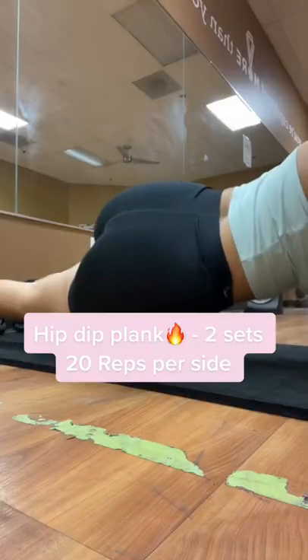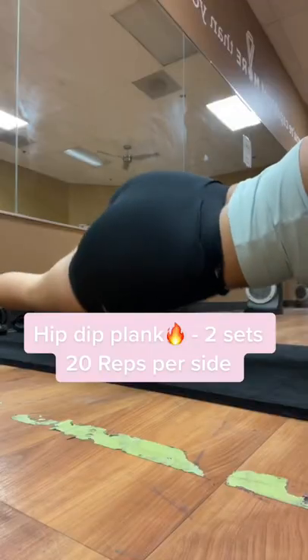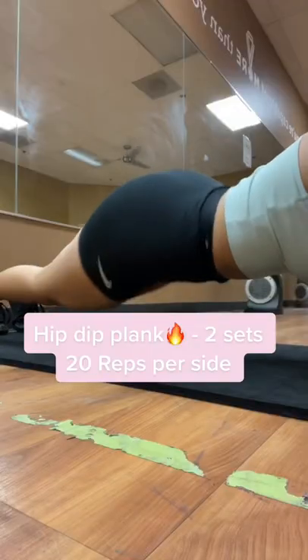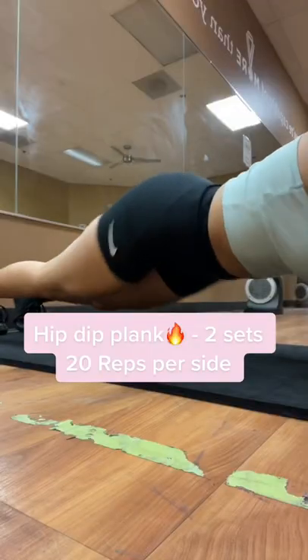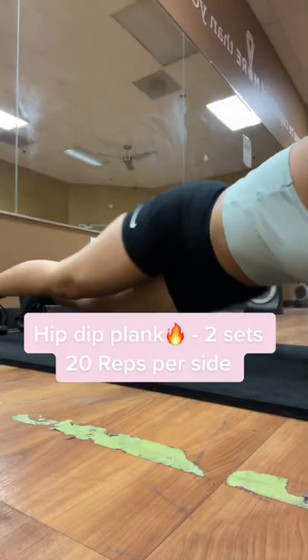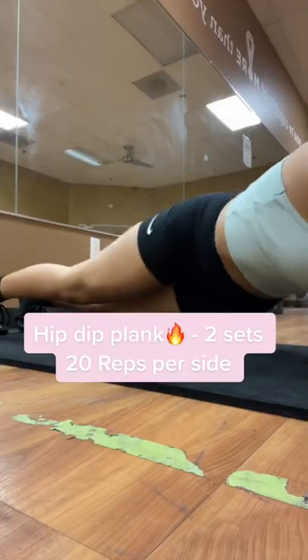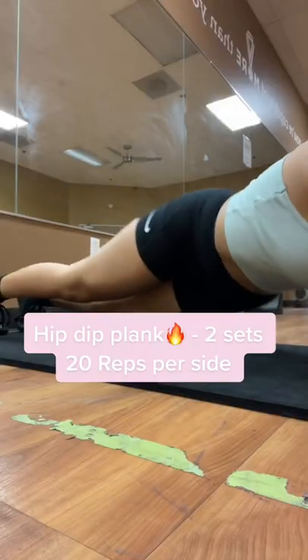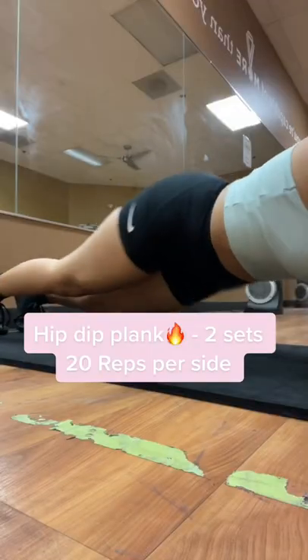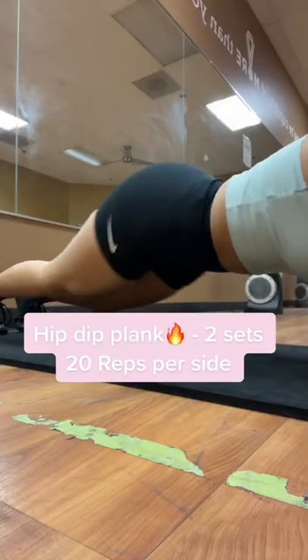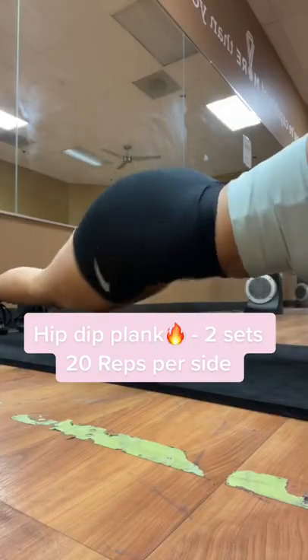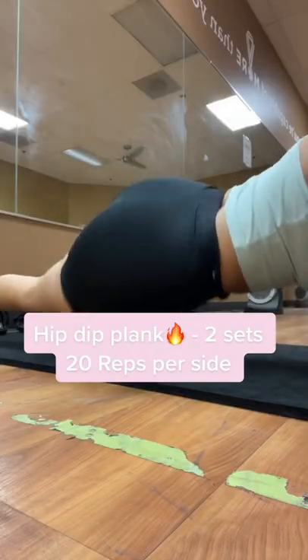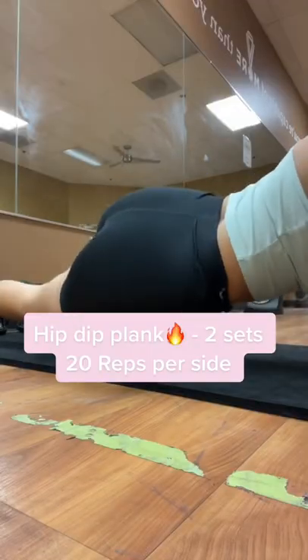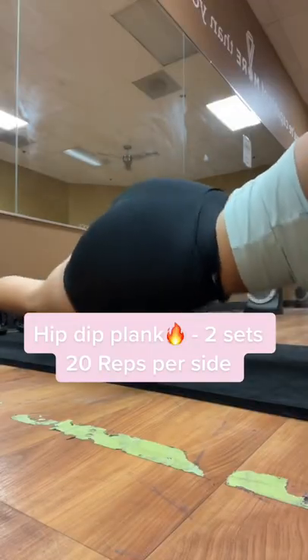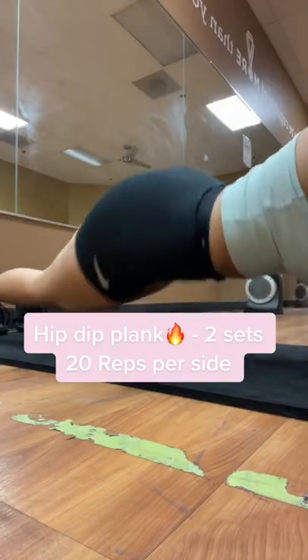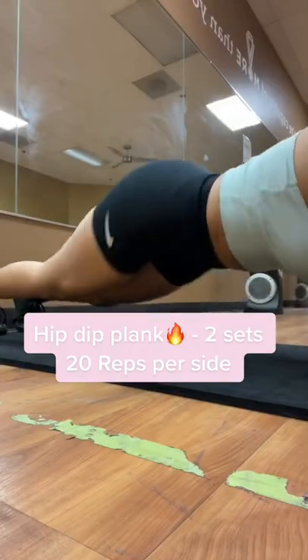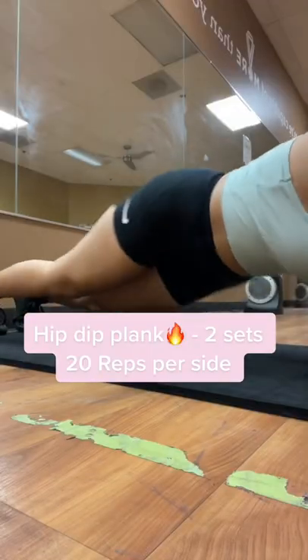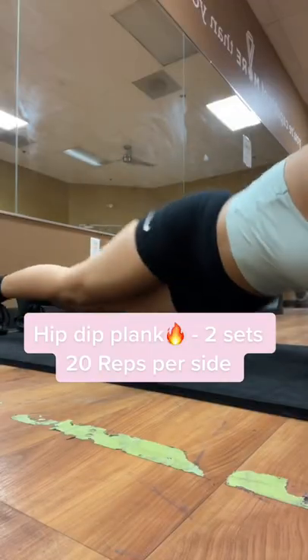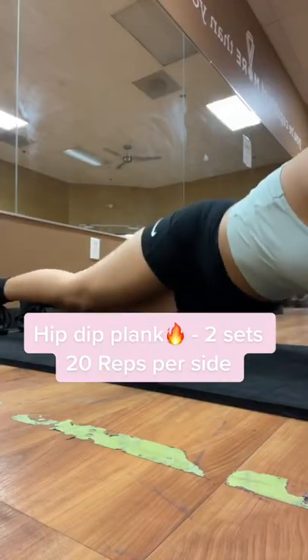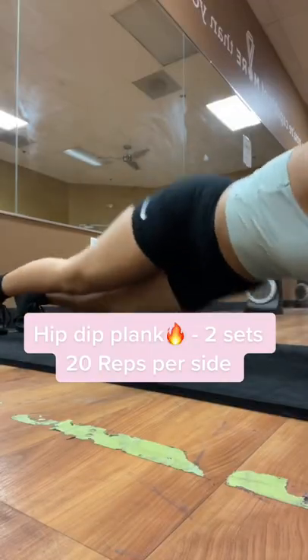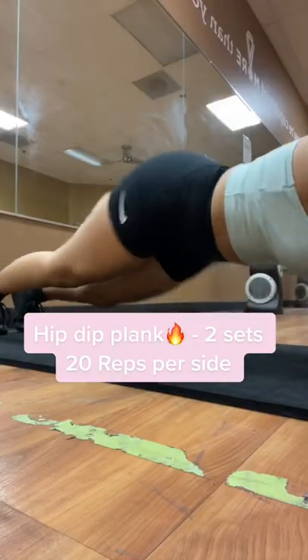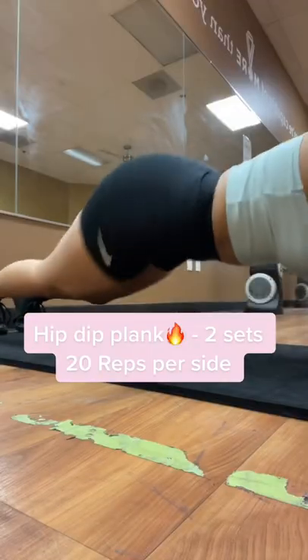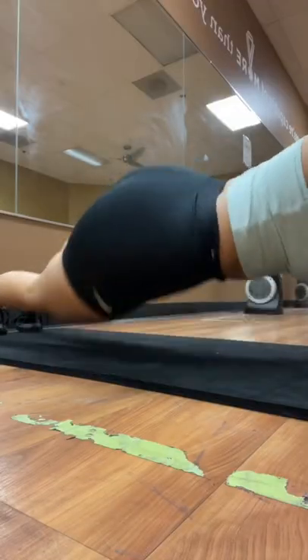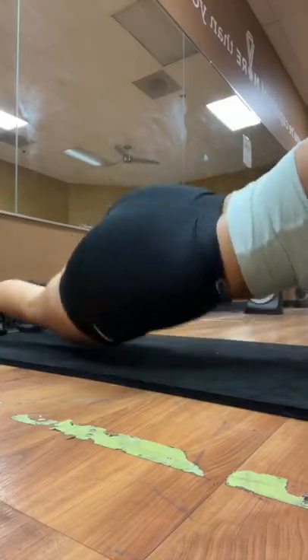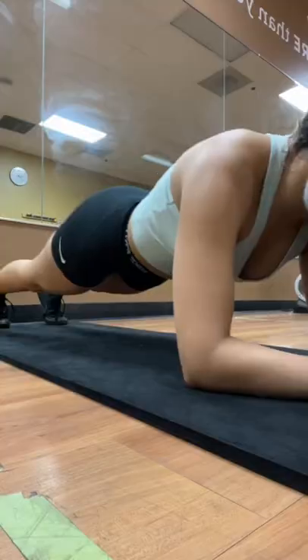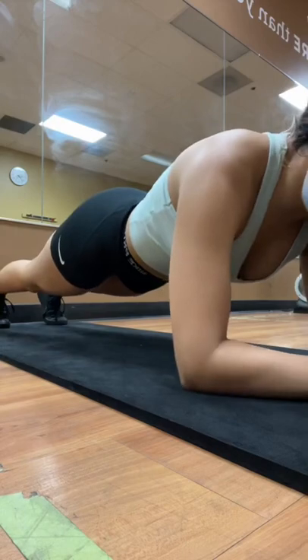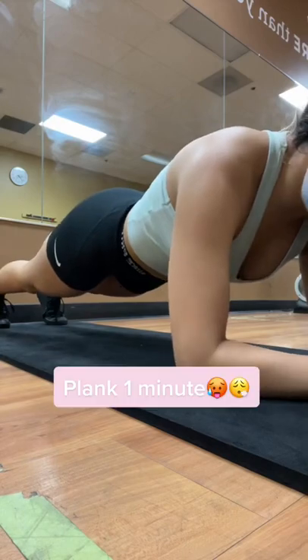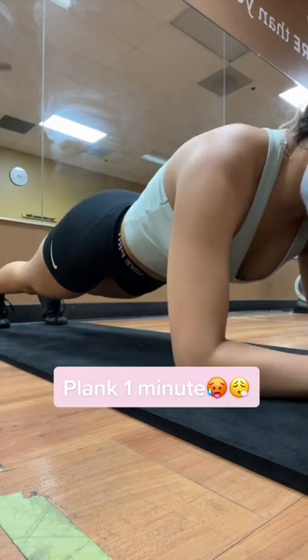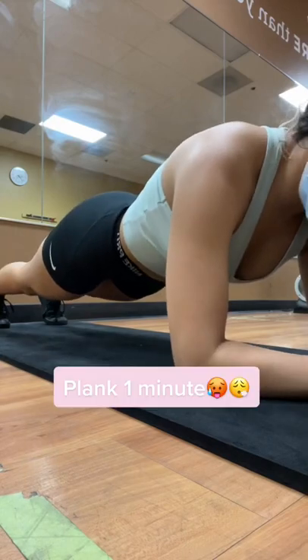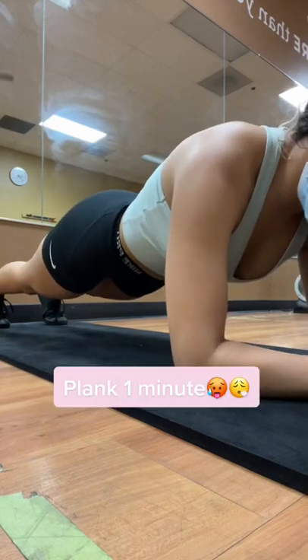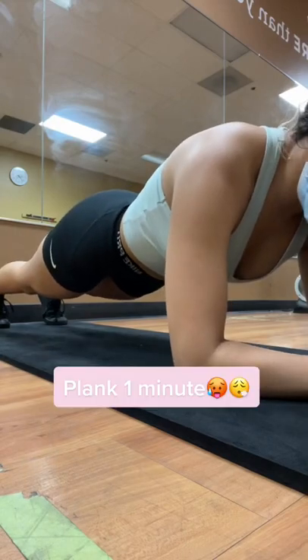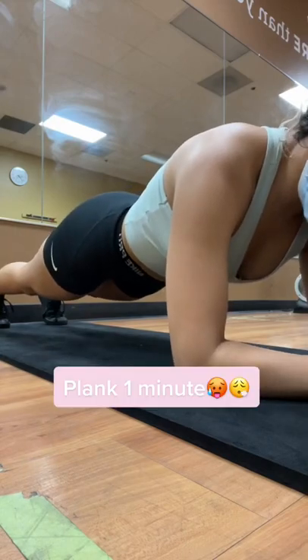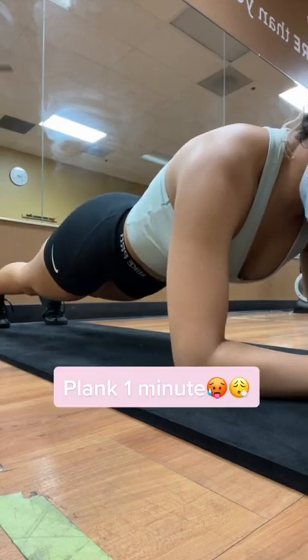Hip dip plank into set, 20 reps per side. Plank, 1 minute.